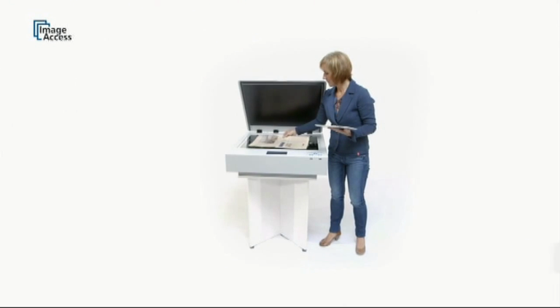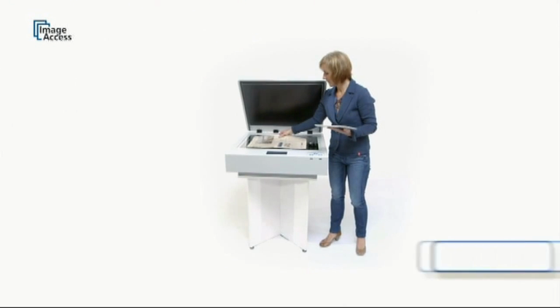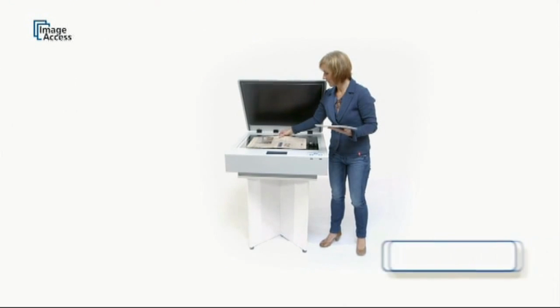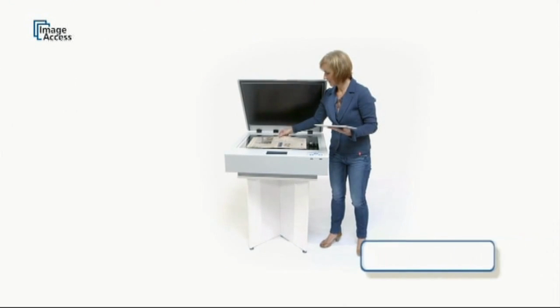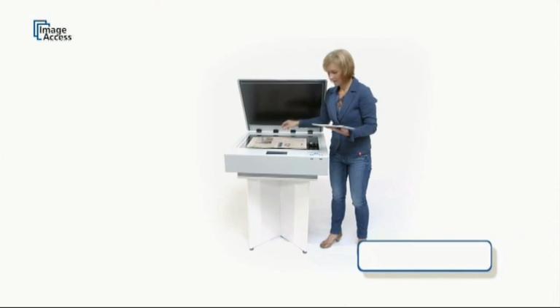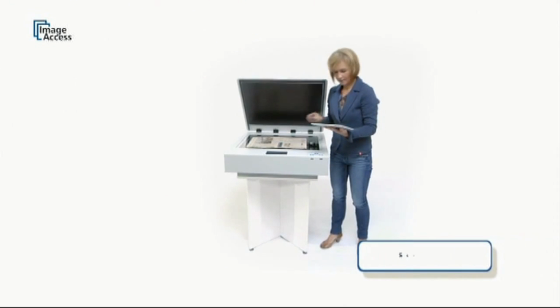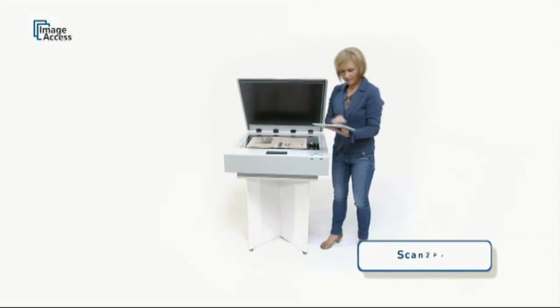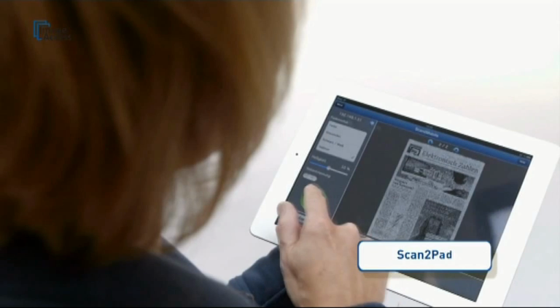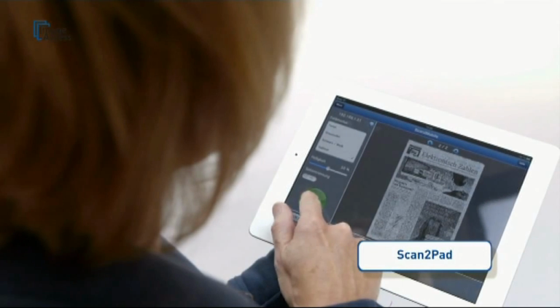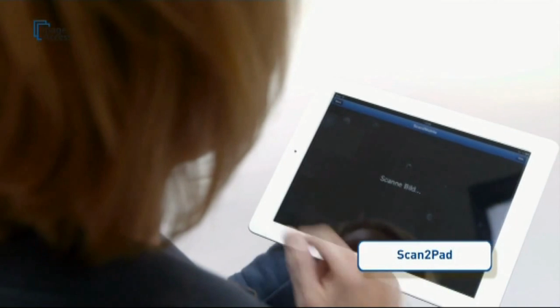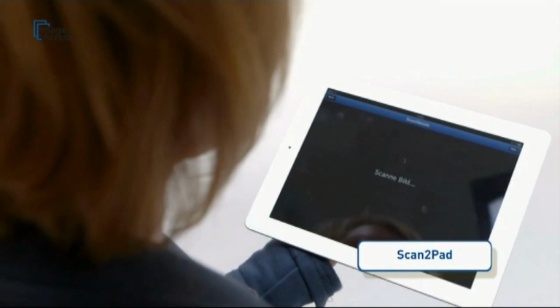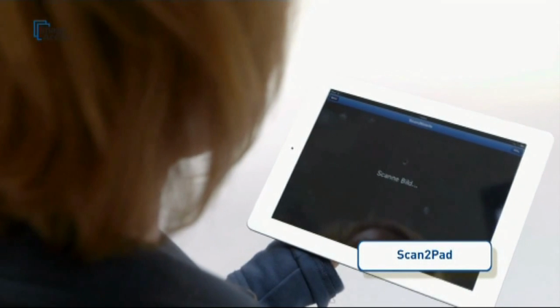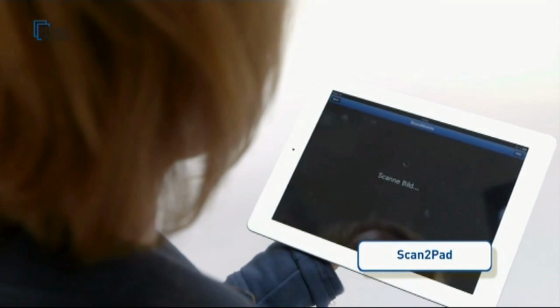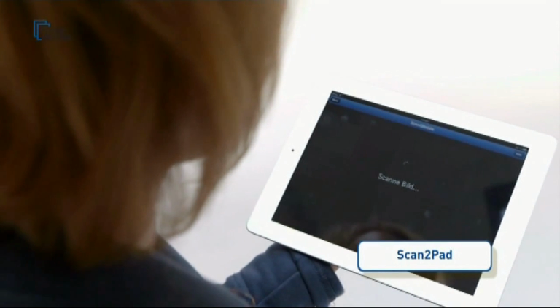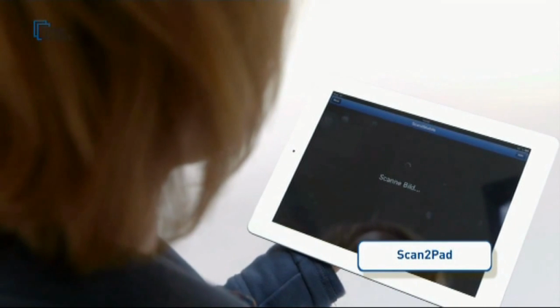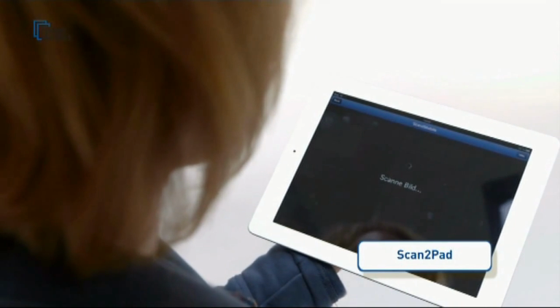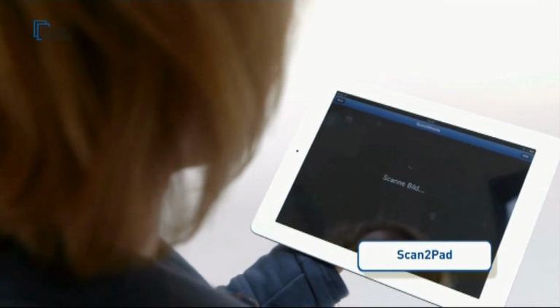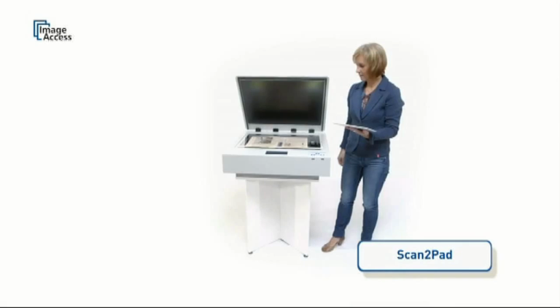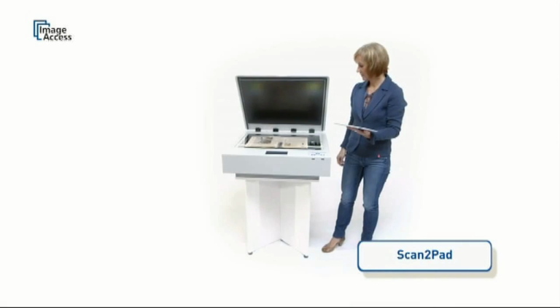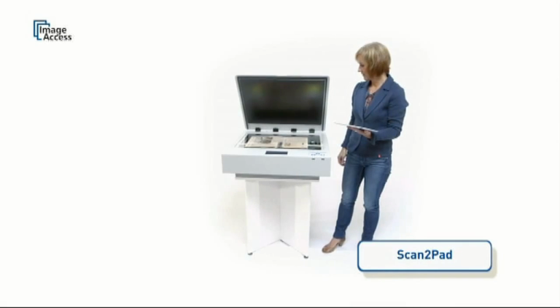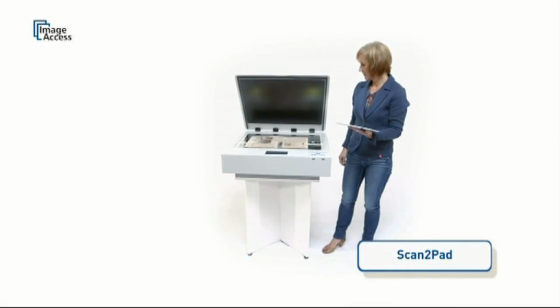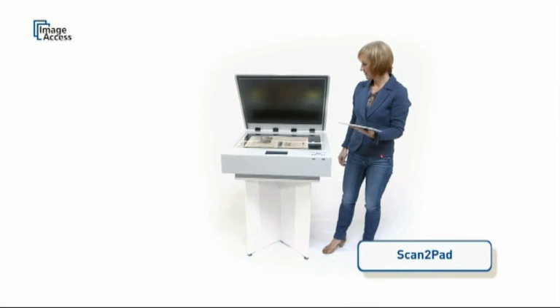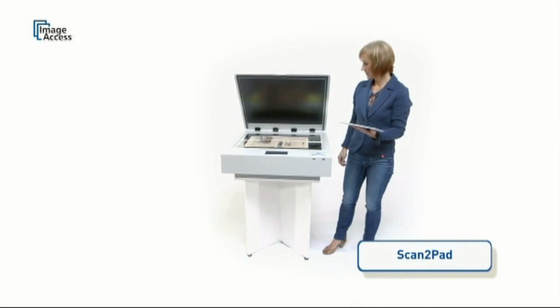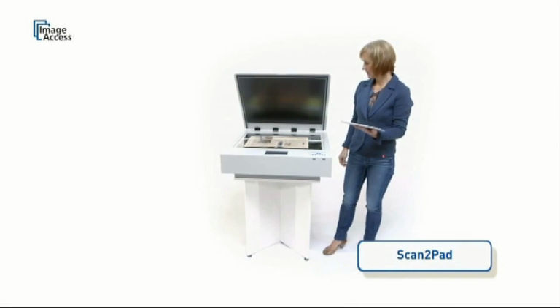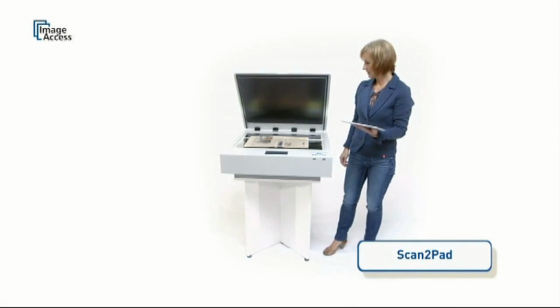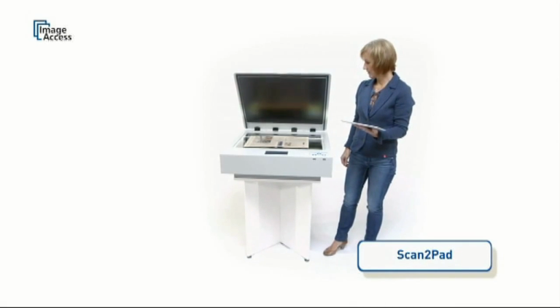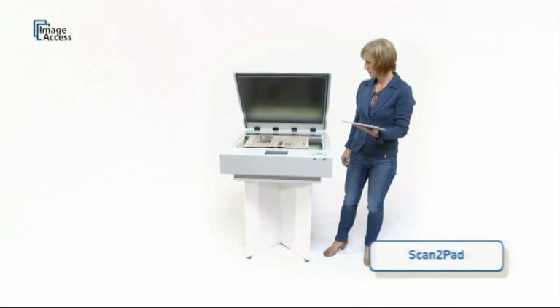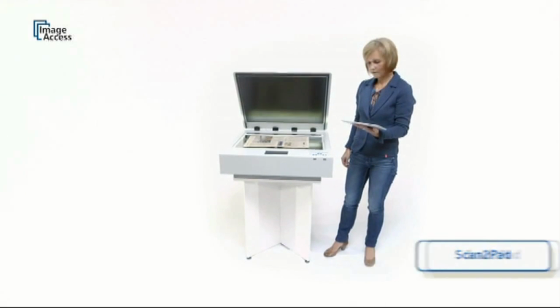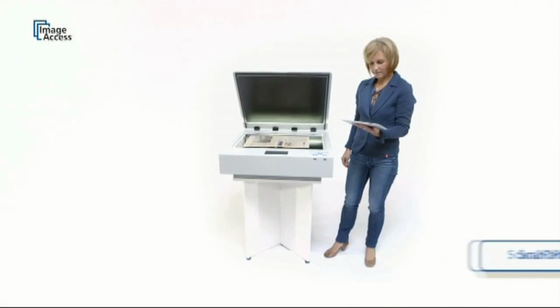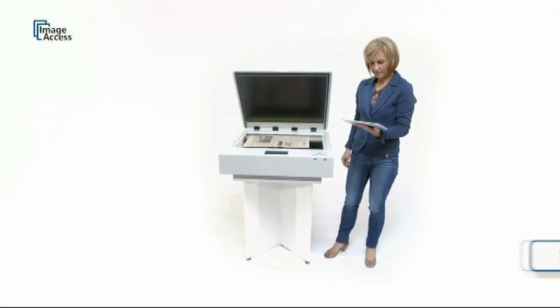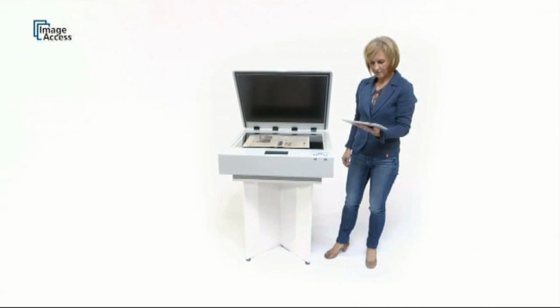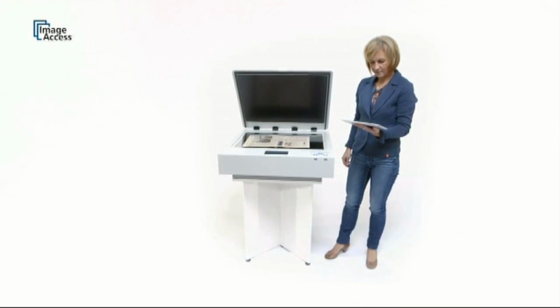Walk up to the scanner, place the document on the glass flat, and a few seconds later you can leave with your scanned drawings on your pad.